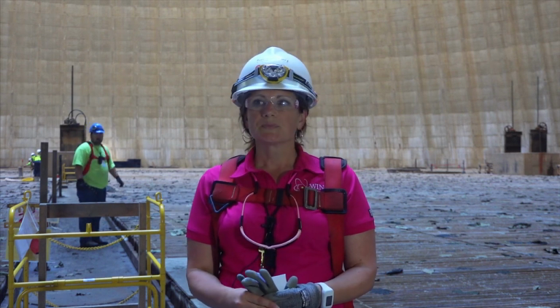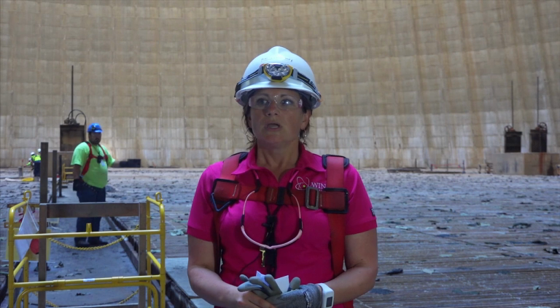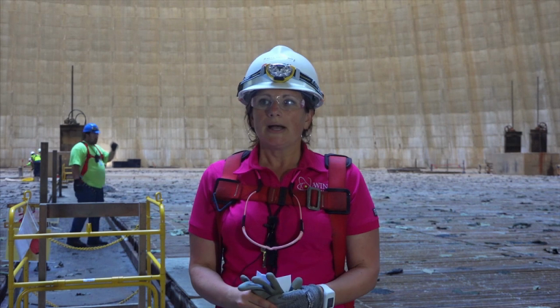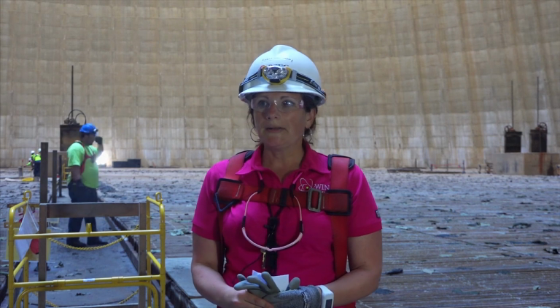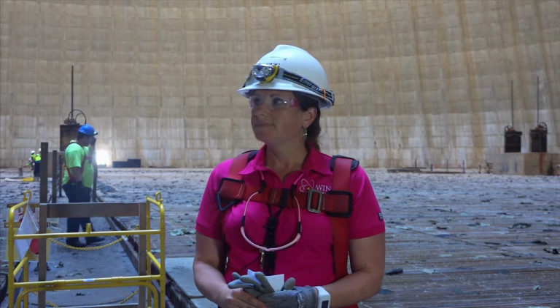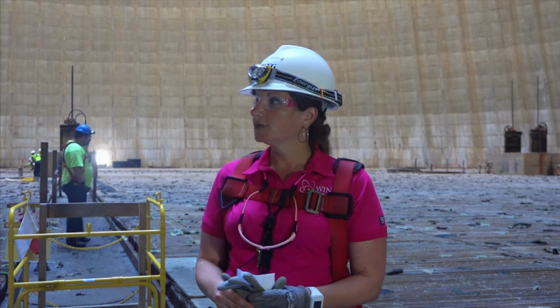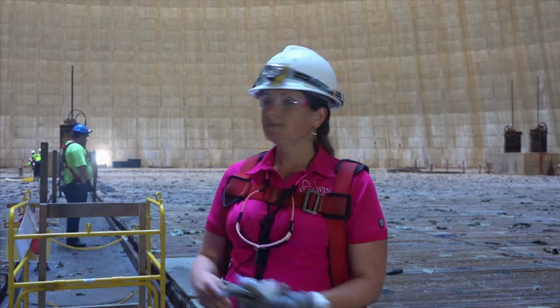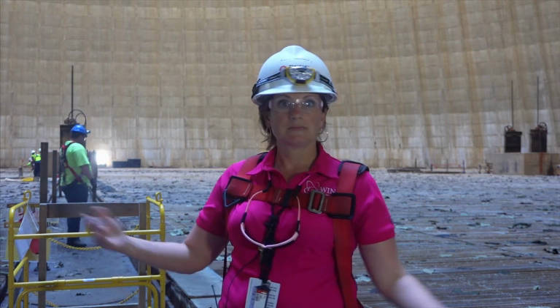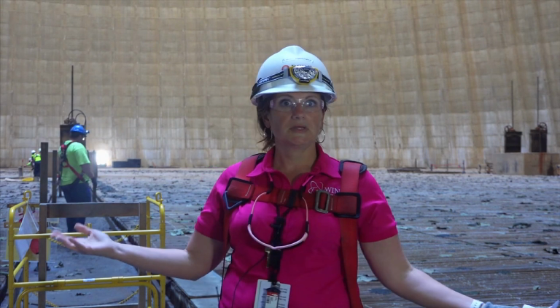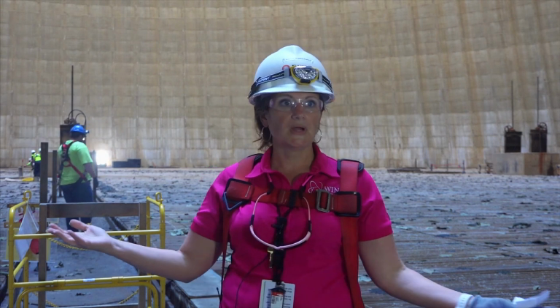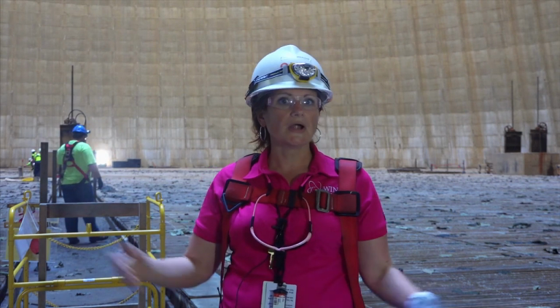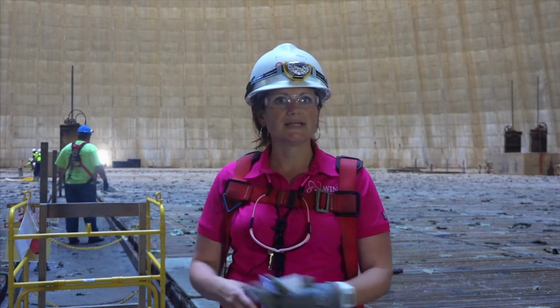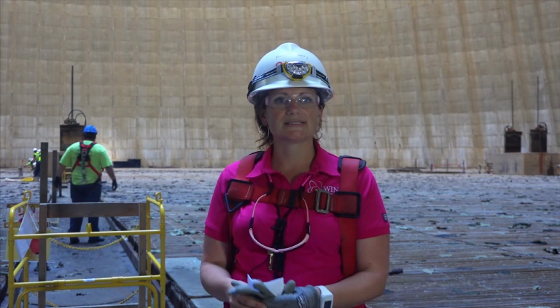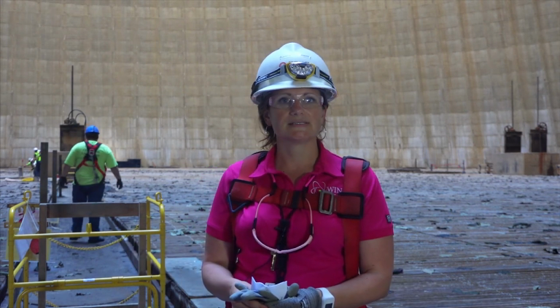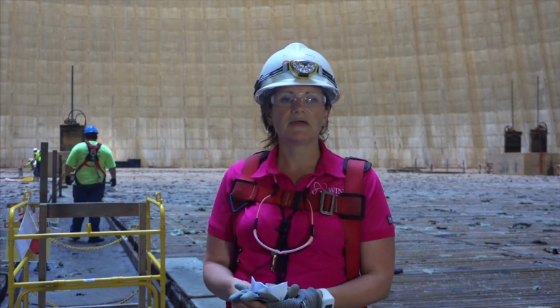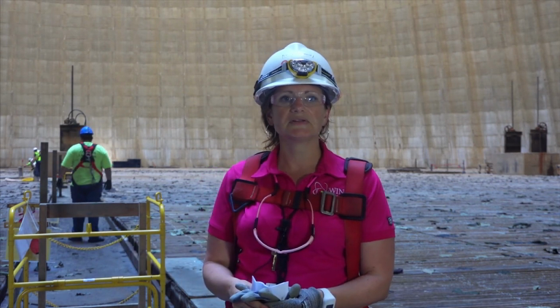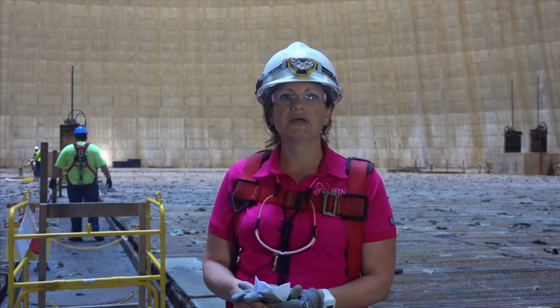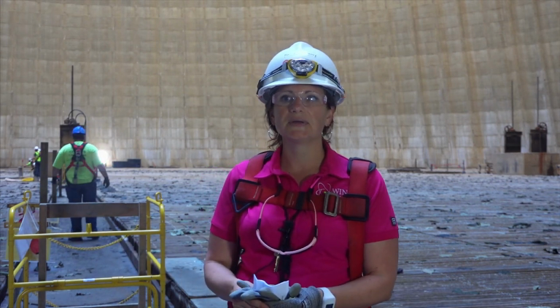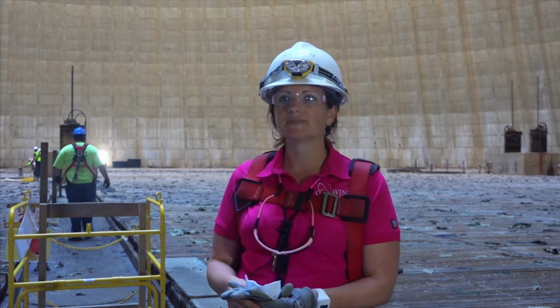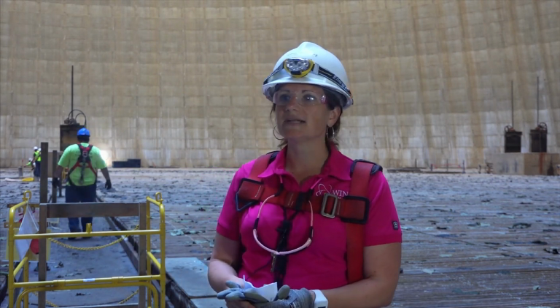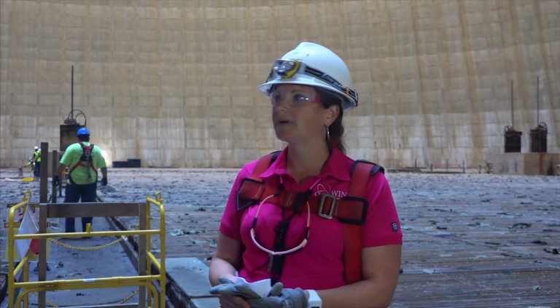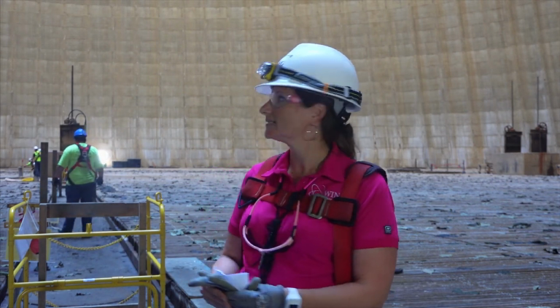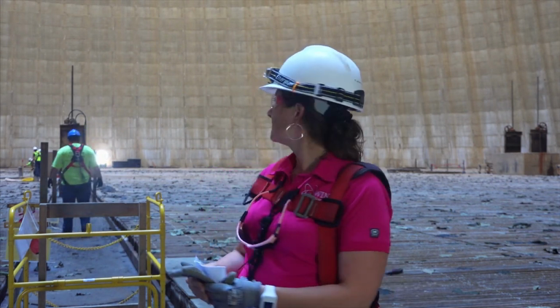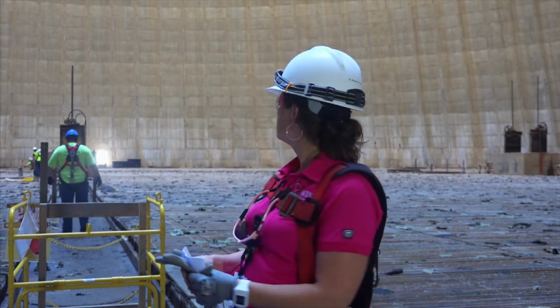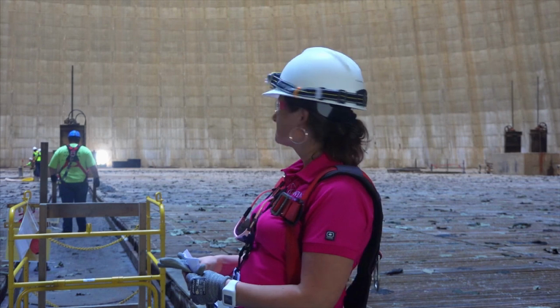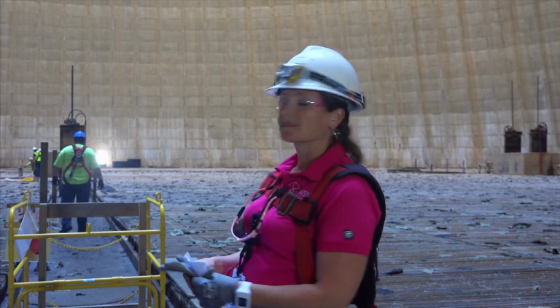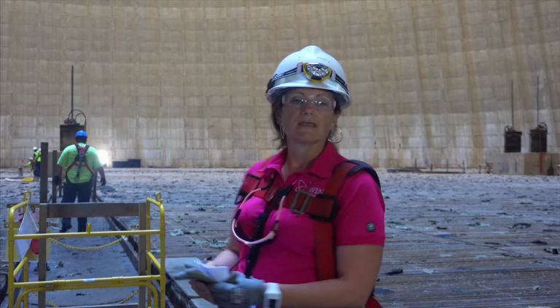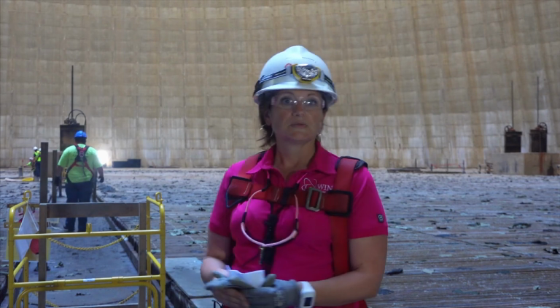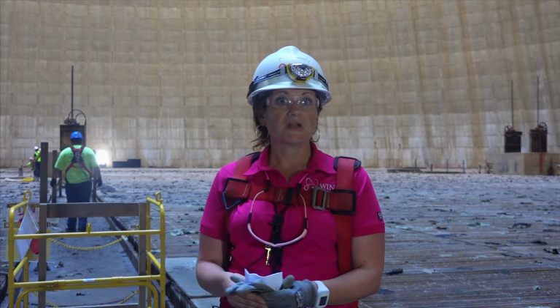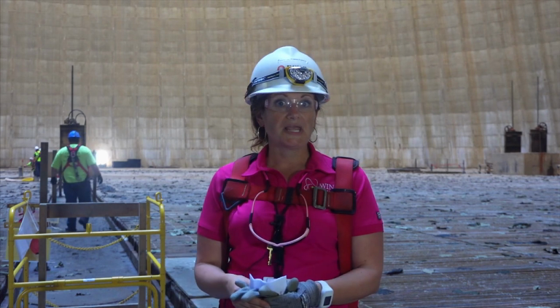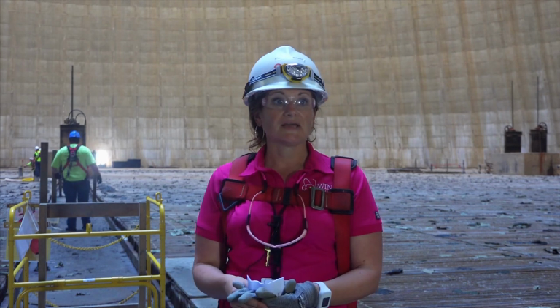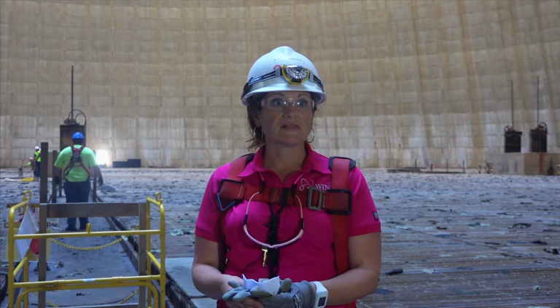So here we are — it's not really what you expect, but pretty neat nonetheless.